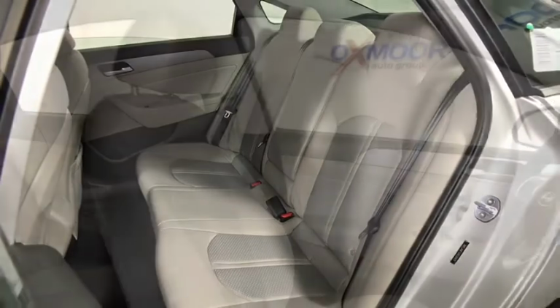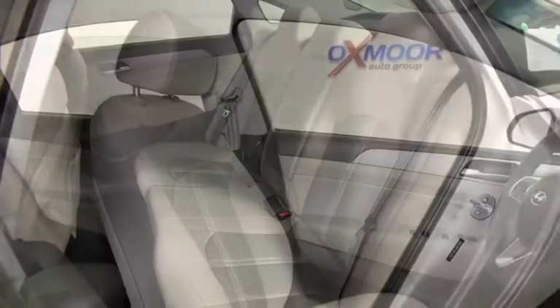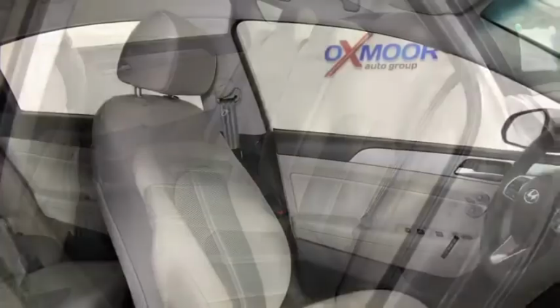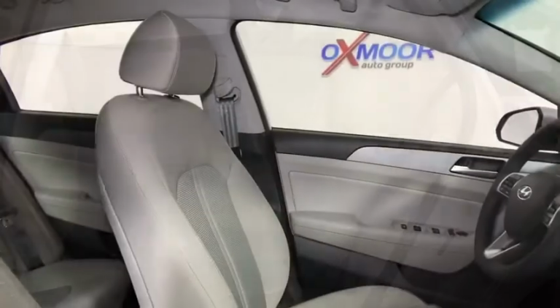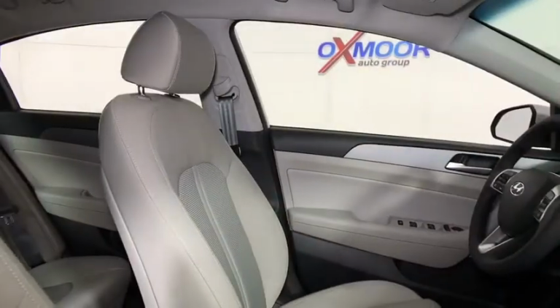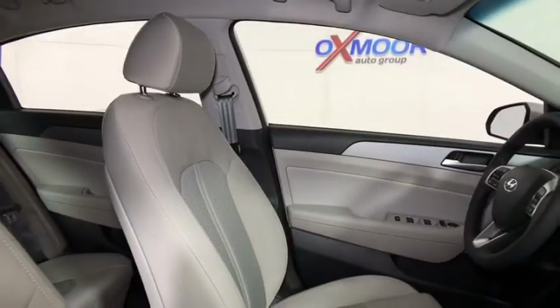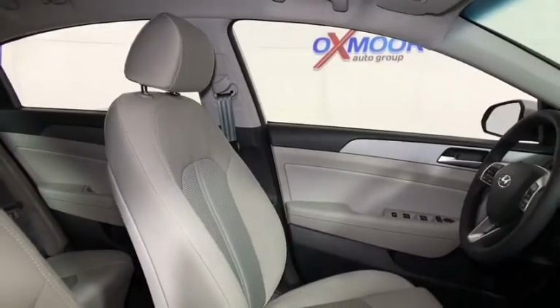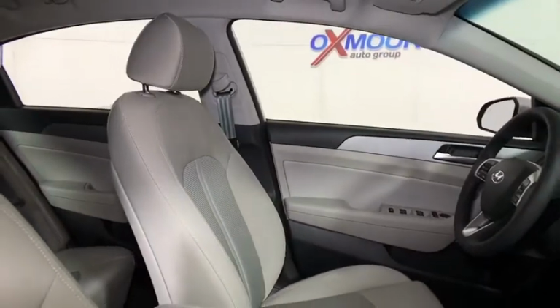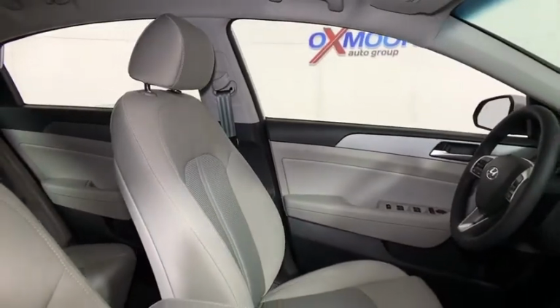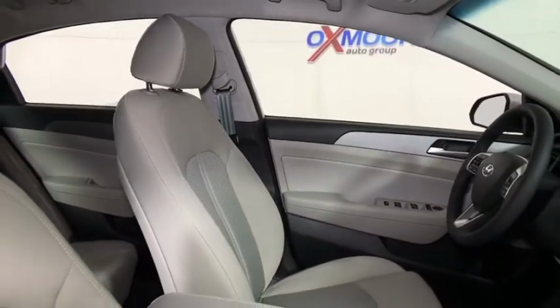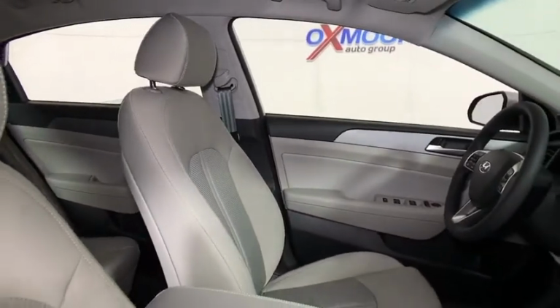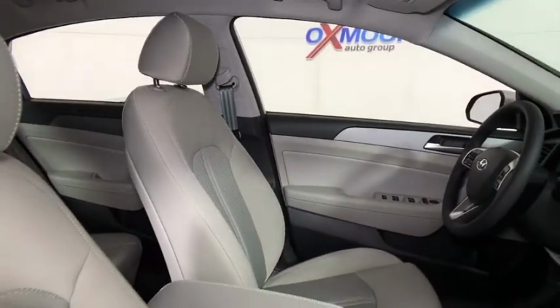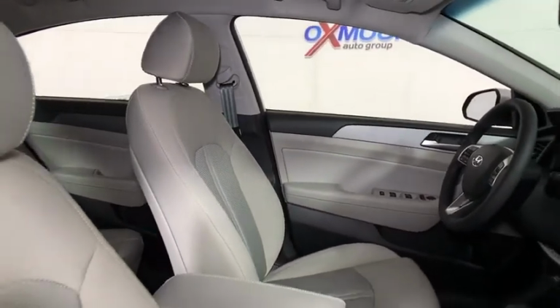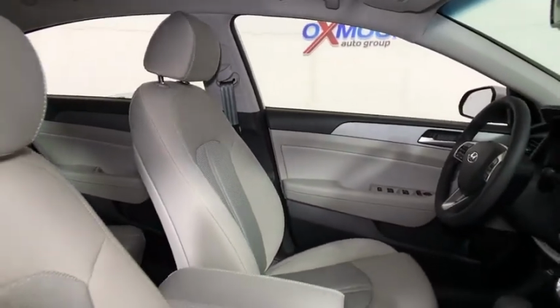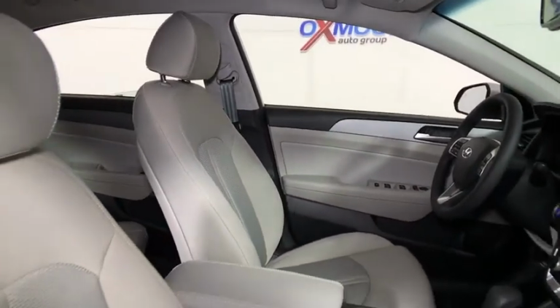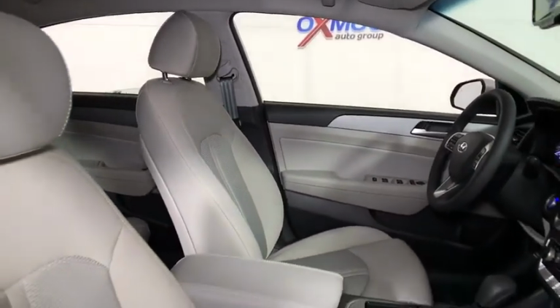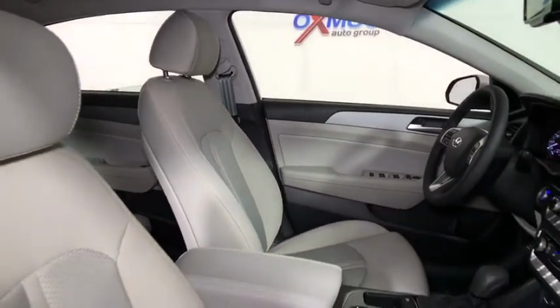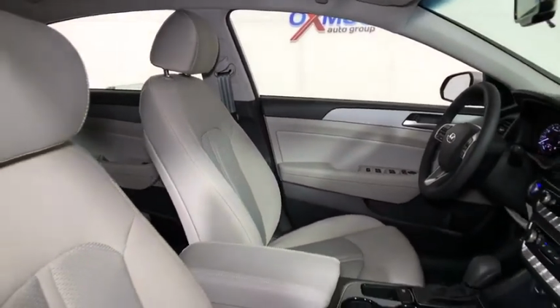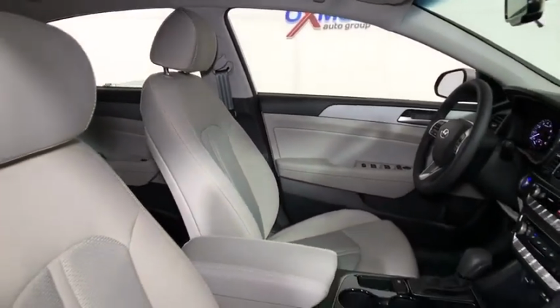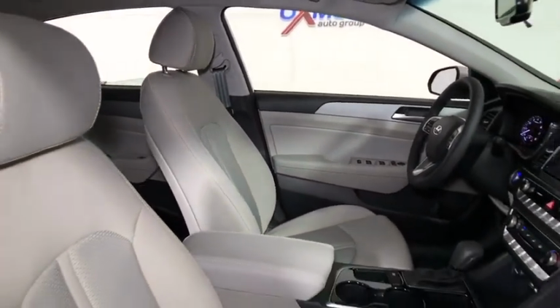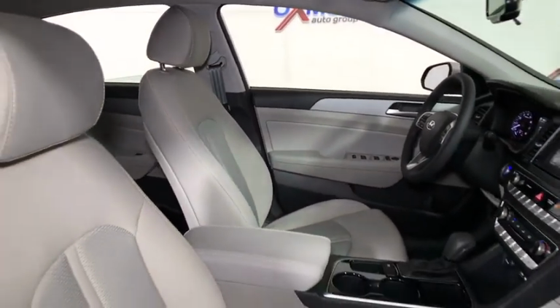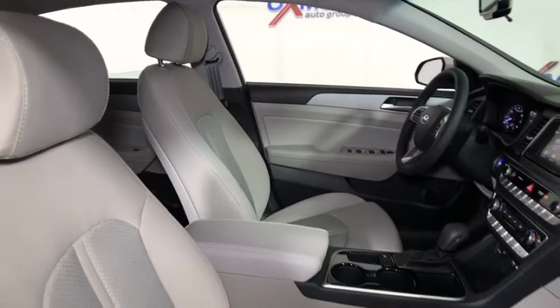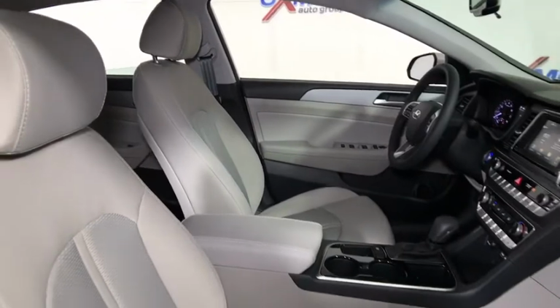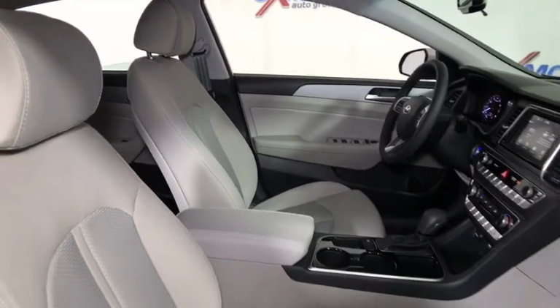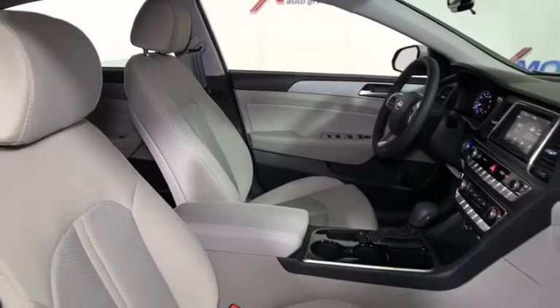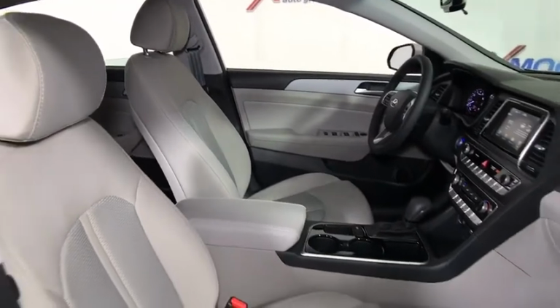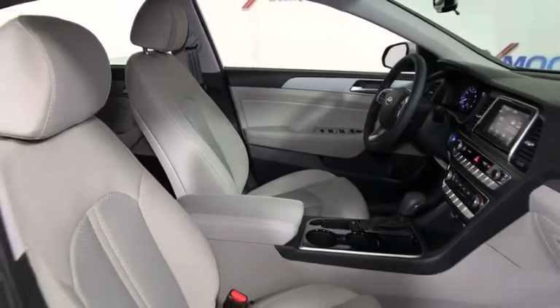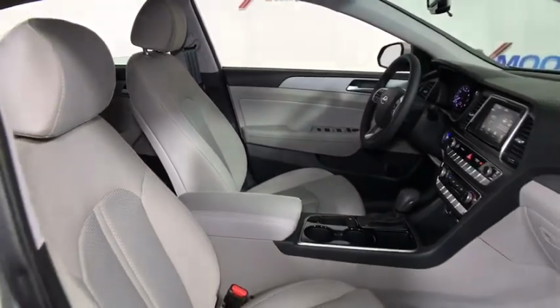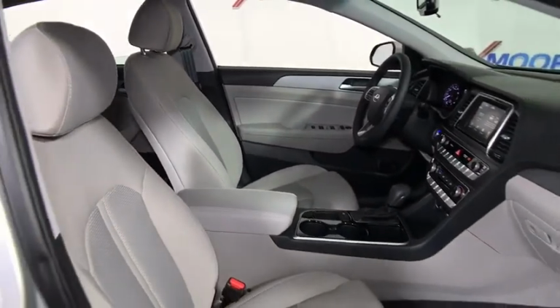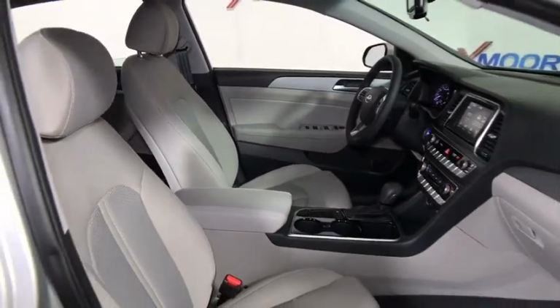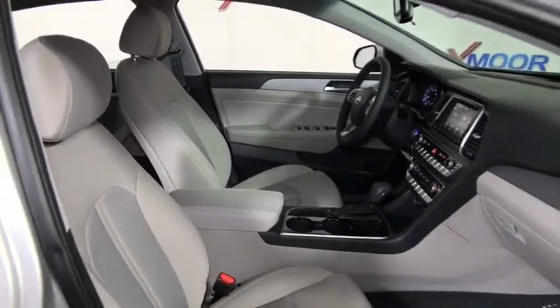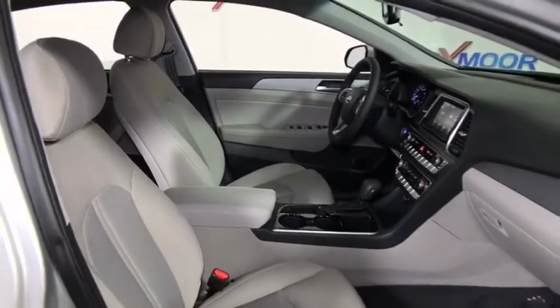Brake assist, panic alarm, front reading lamp, power driver's seat, driver vanity mirror. Come see the car for yourself.